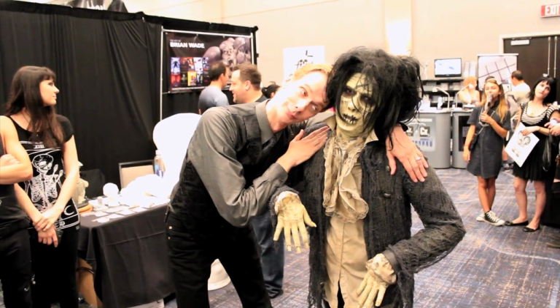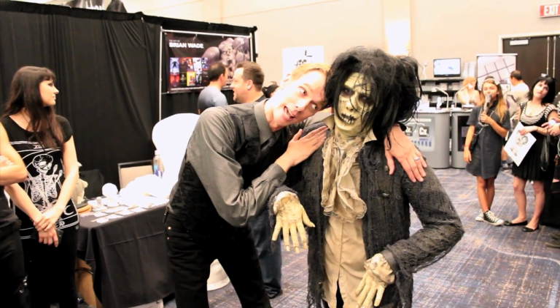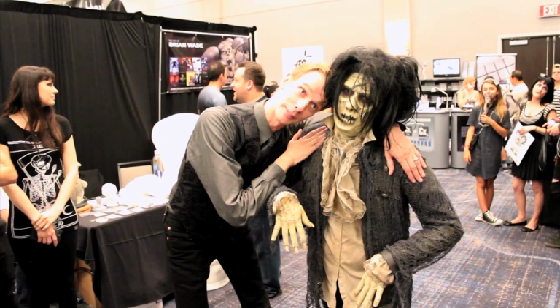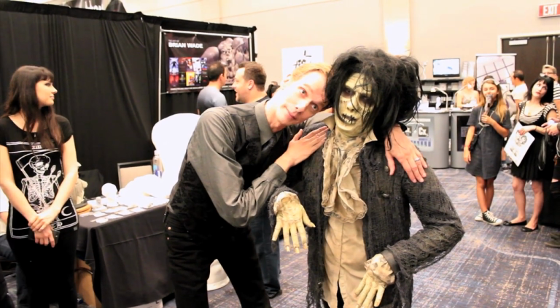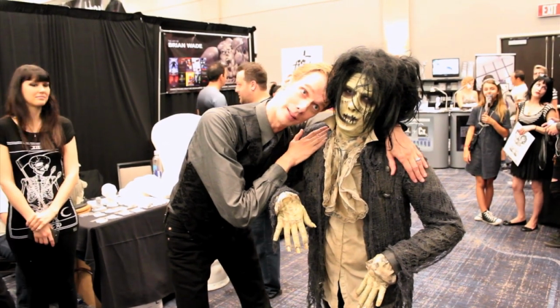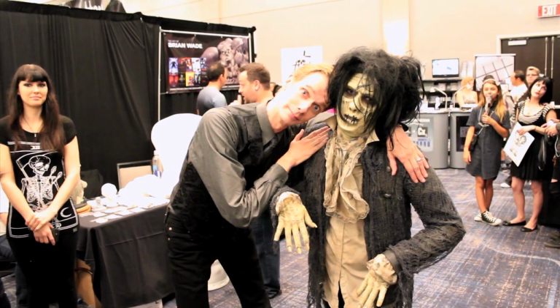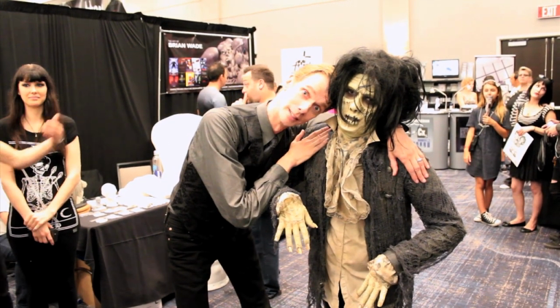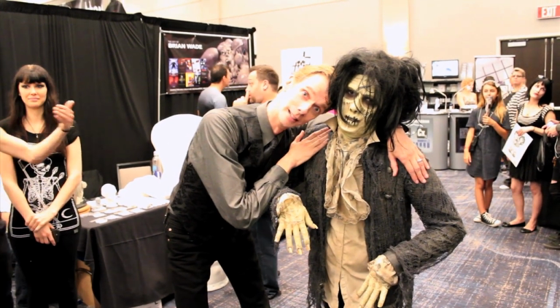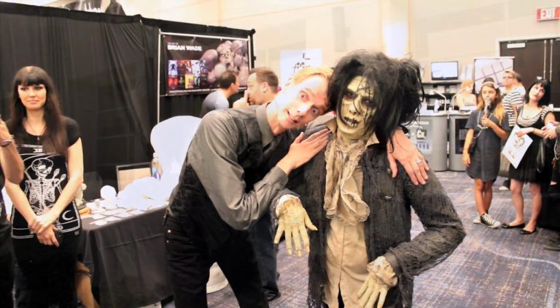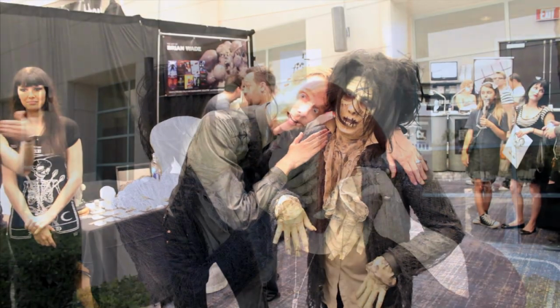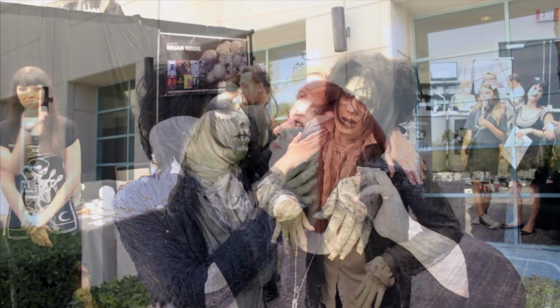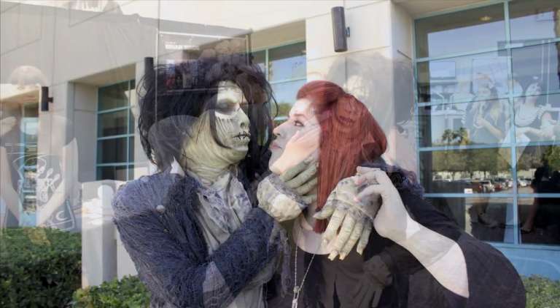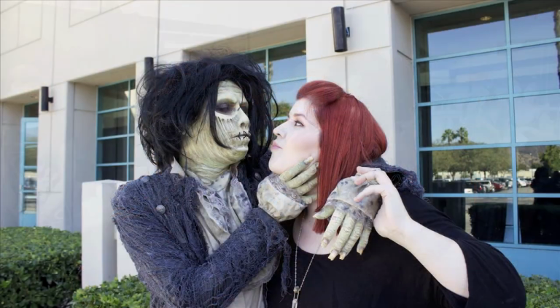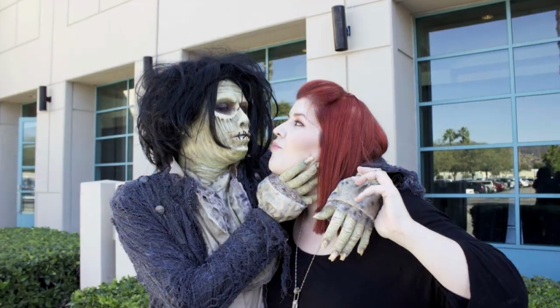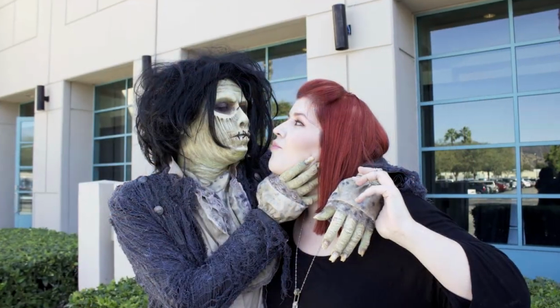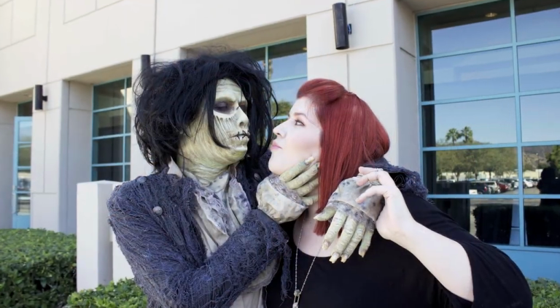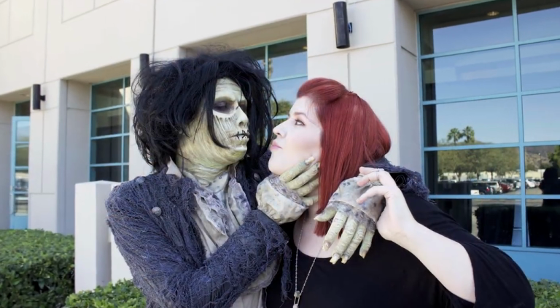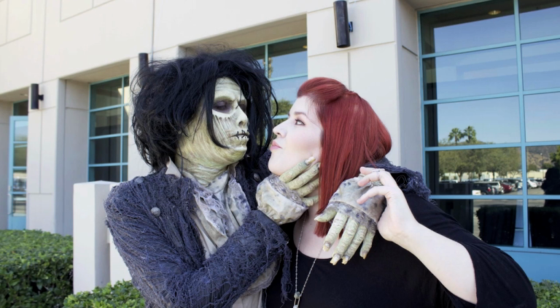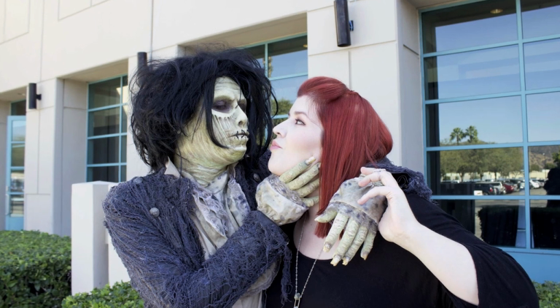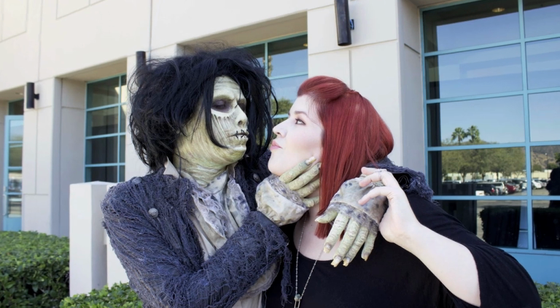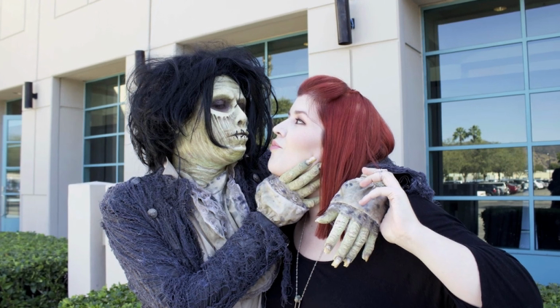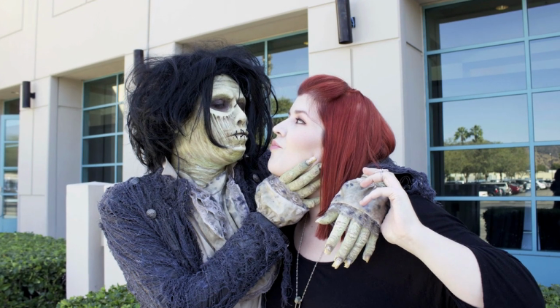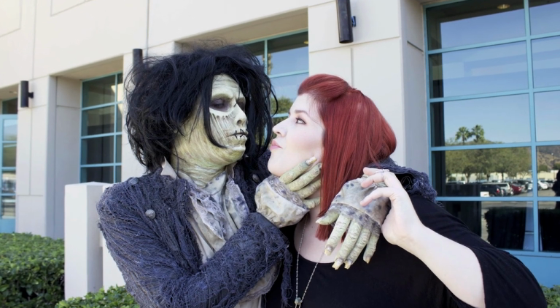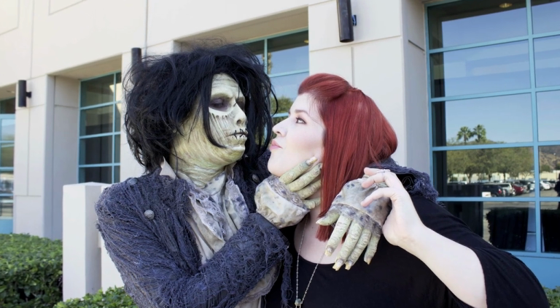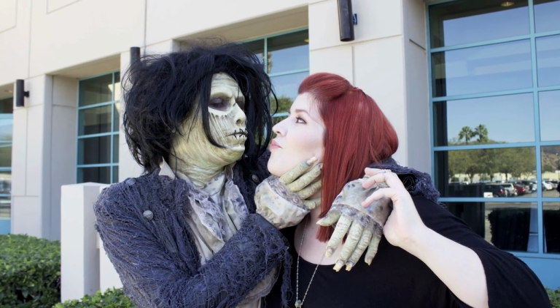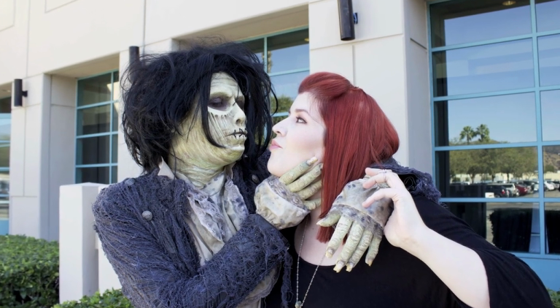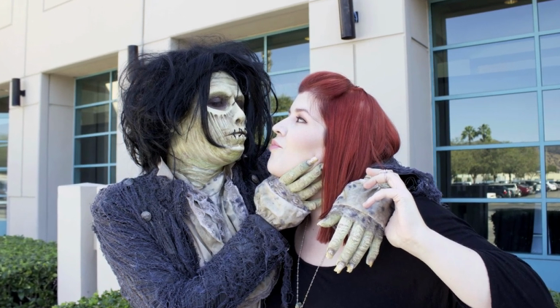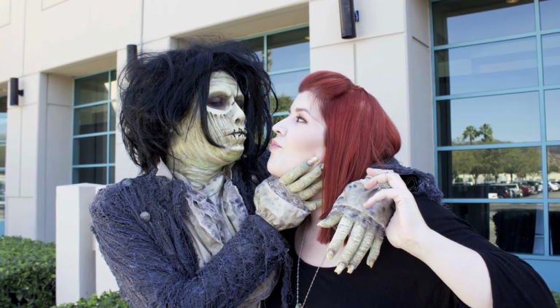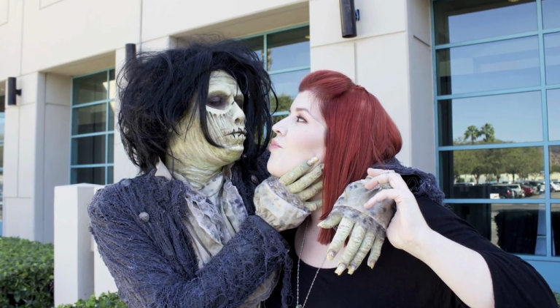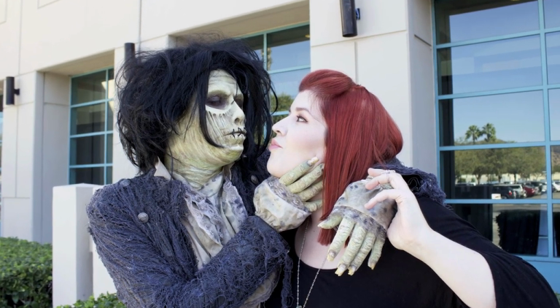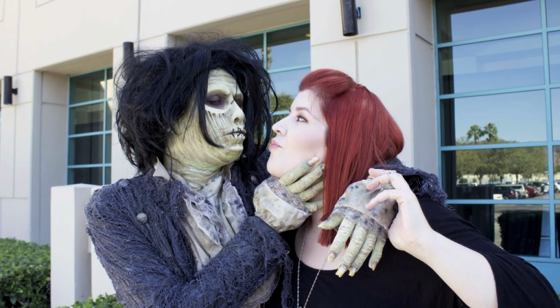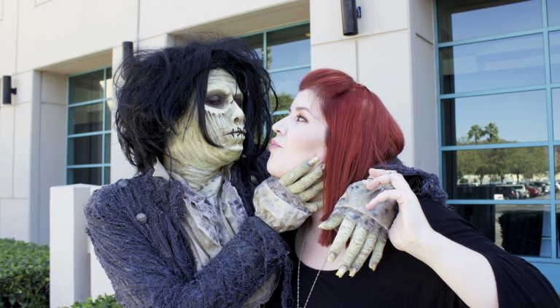My mom was there, and she got to see me do a big makeup, and she actually filmed all this footage for you guys. So I hope you guys enjoy, and let's get started with this video.